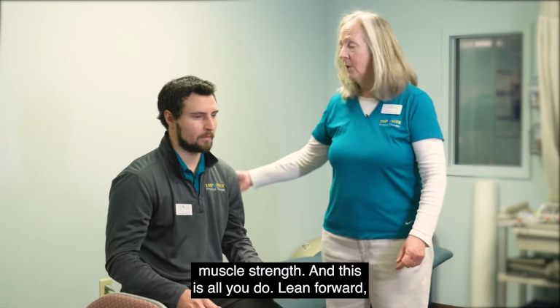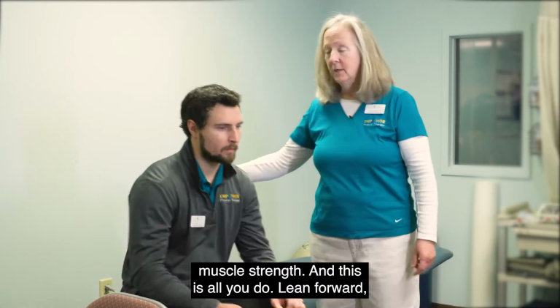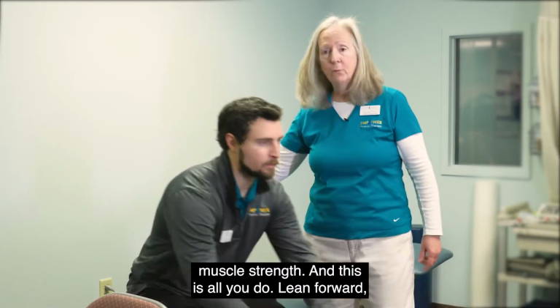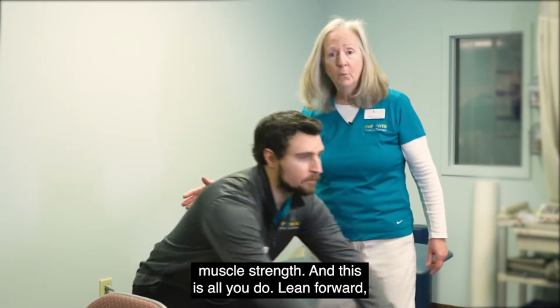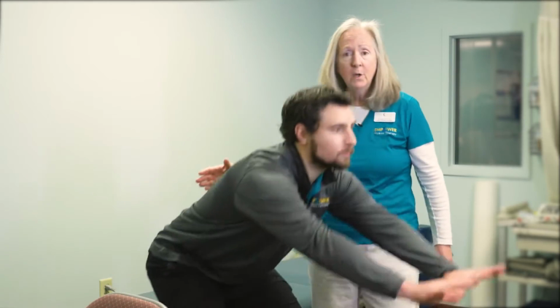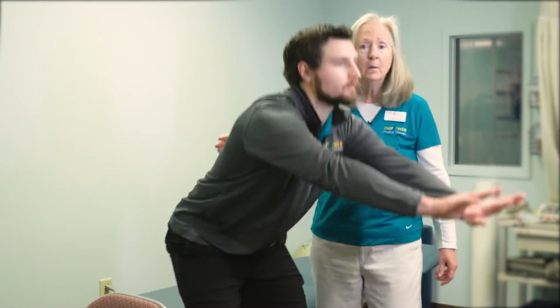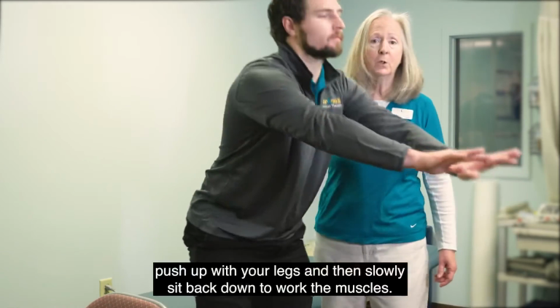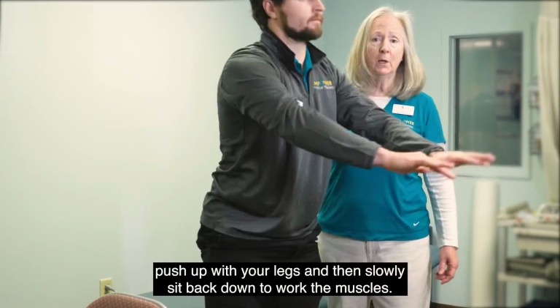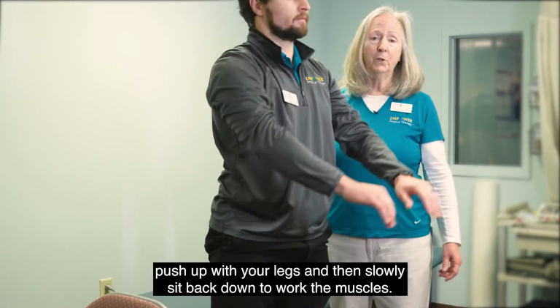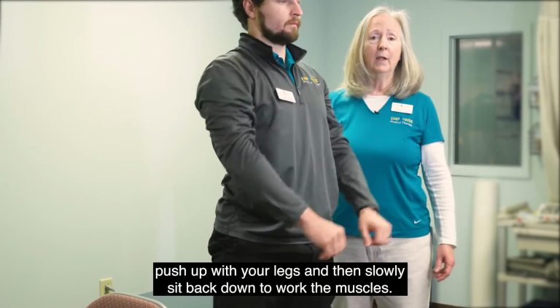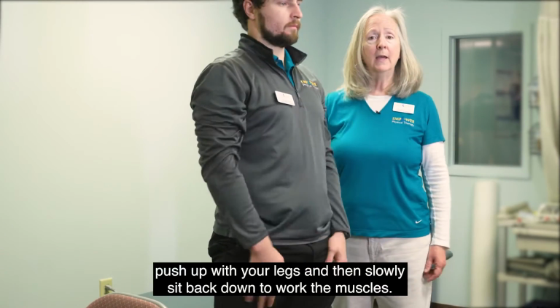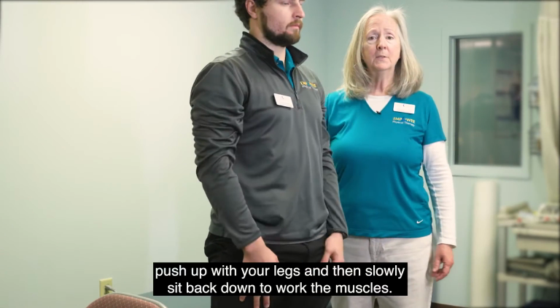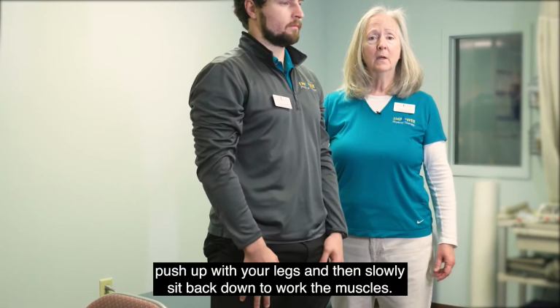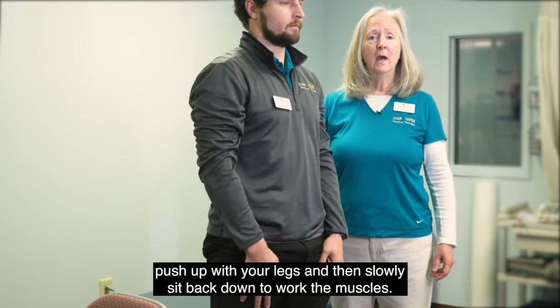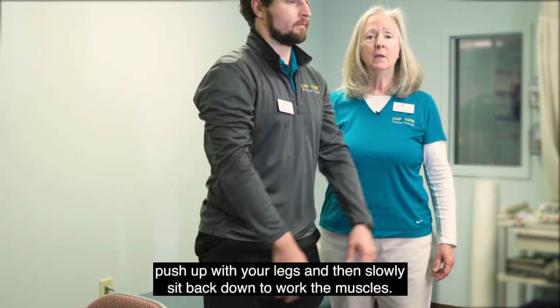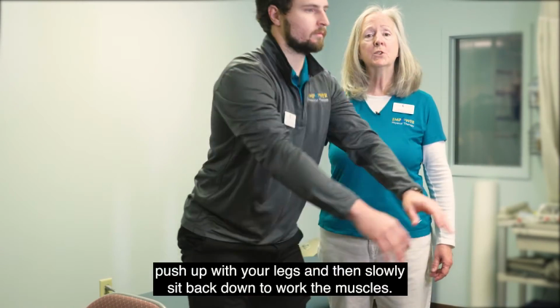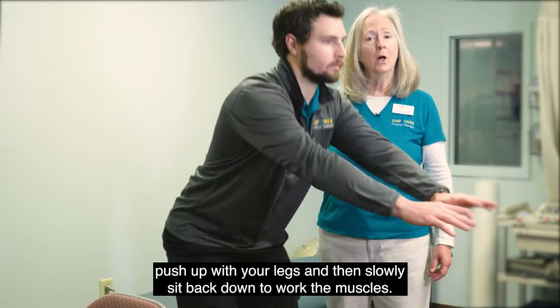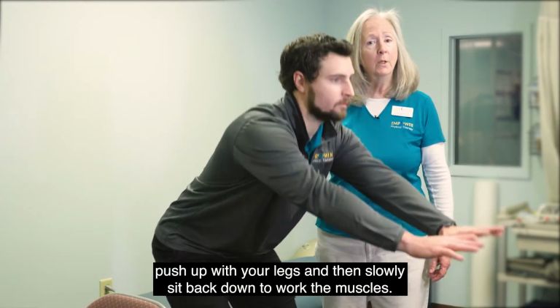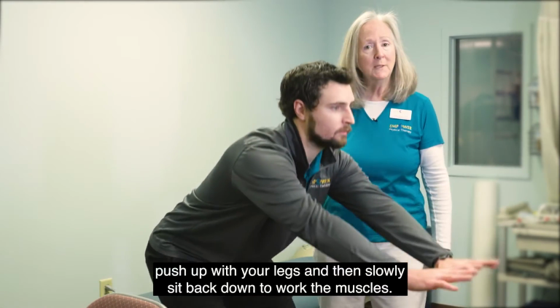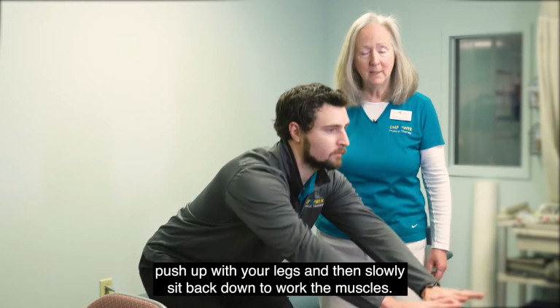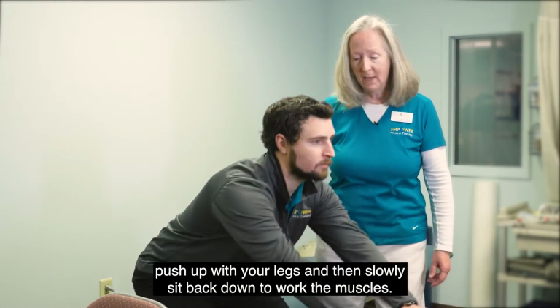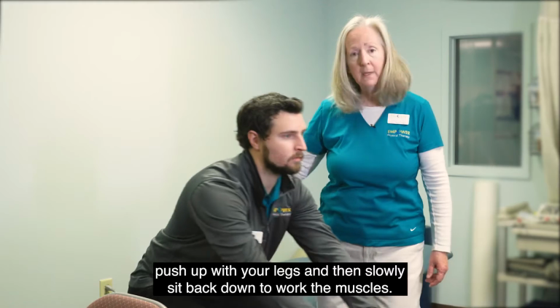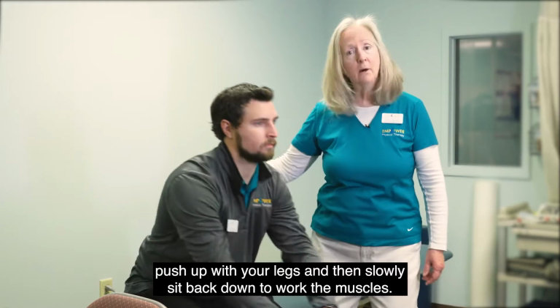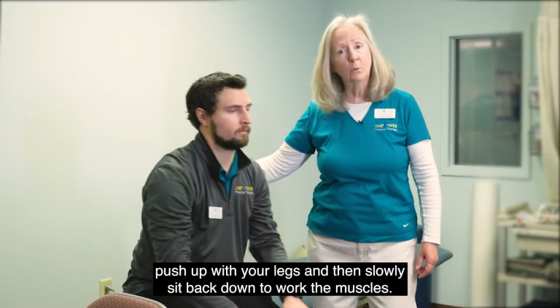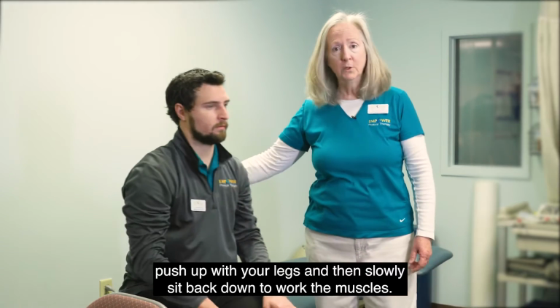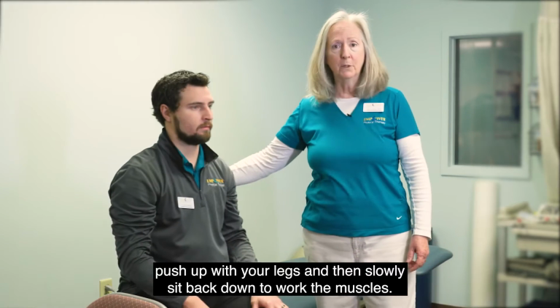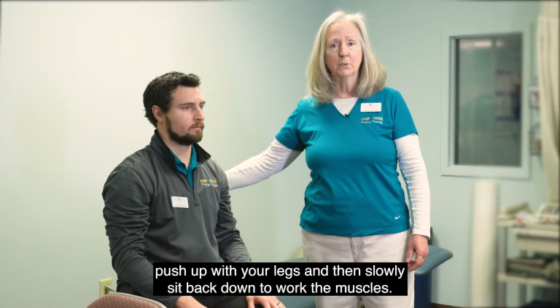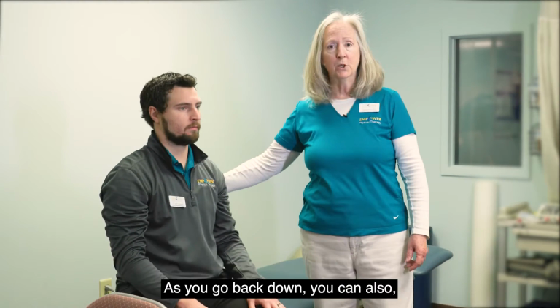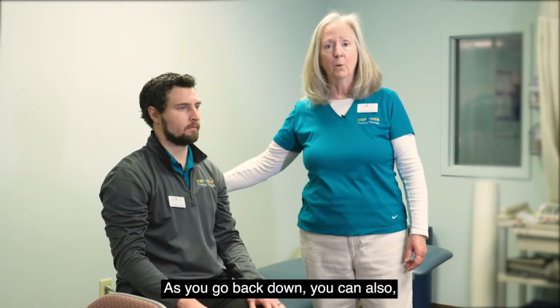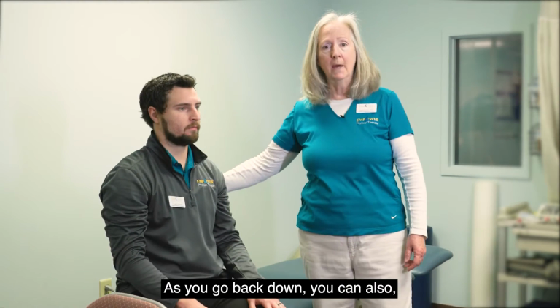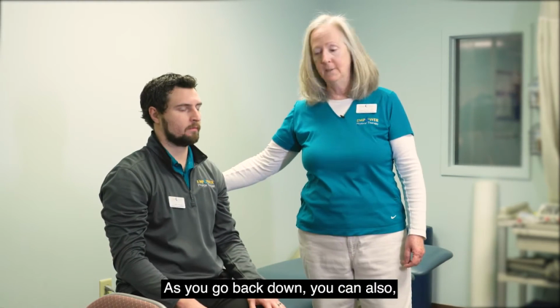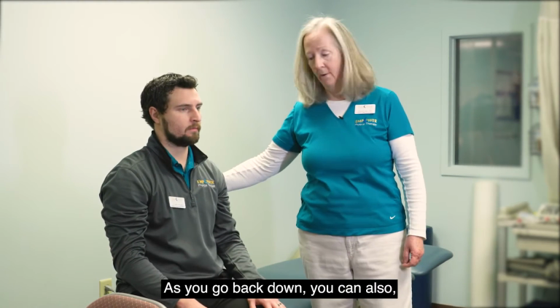Lean forward, push up with your legs, and then slowly sit back down to work the muscles as you go back down.